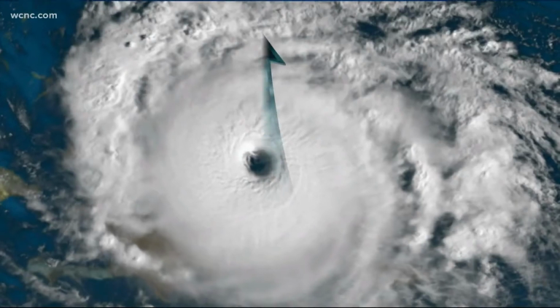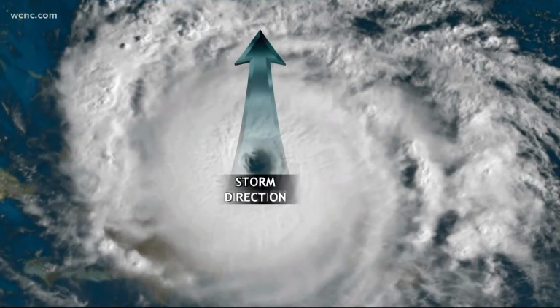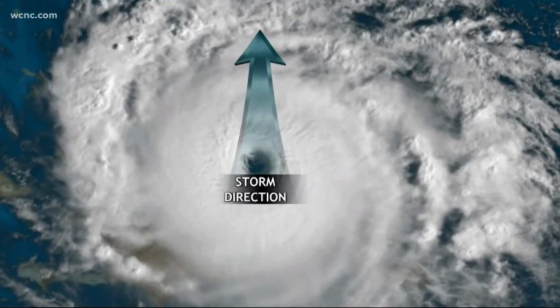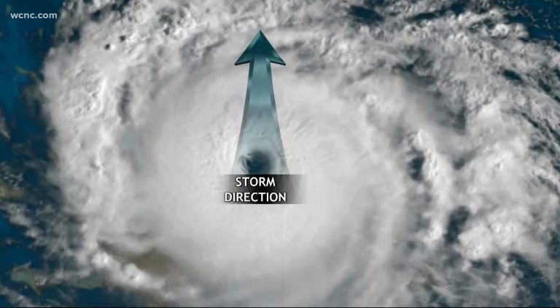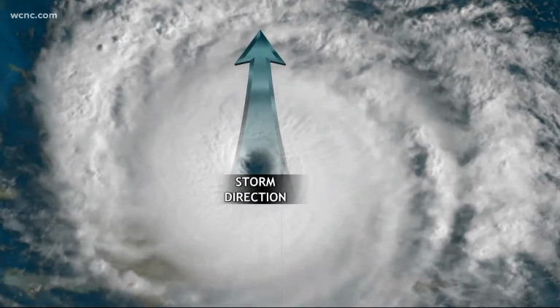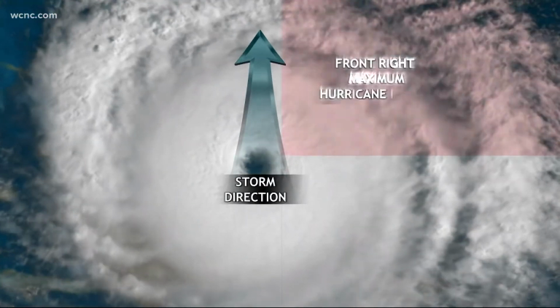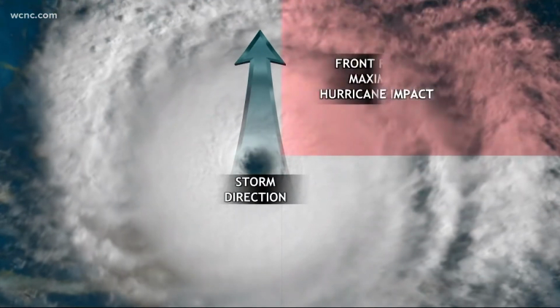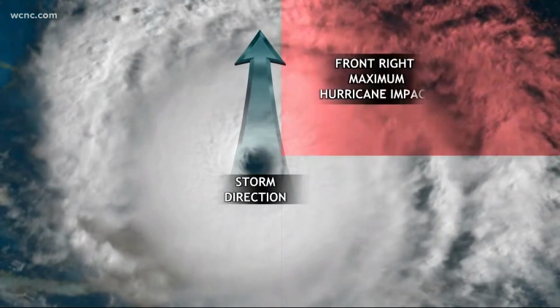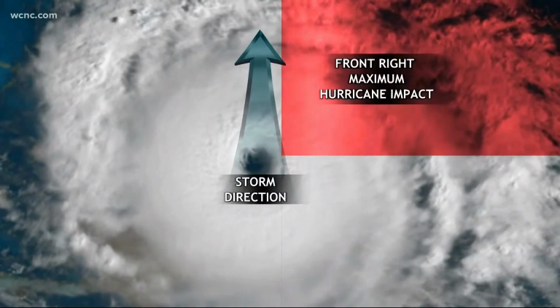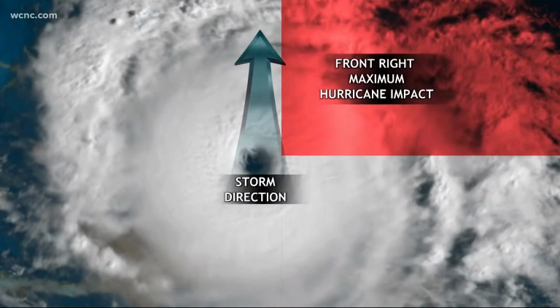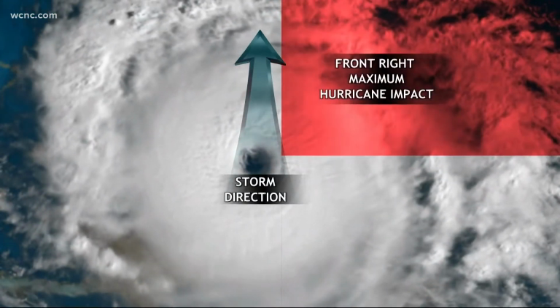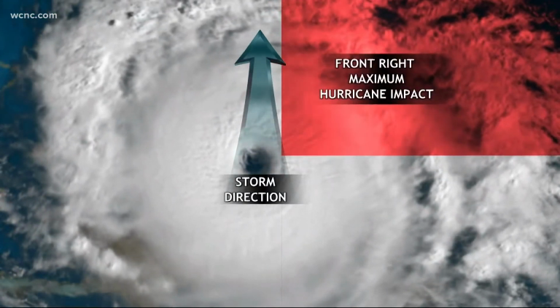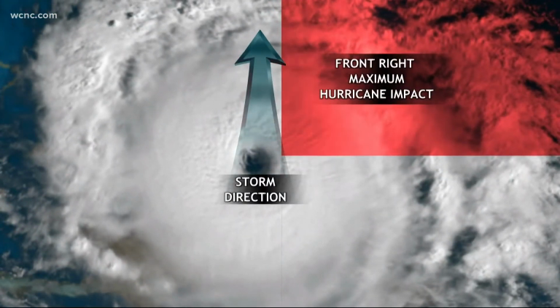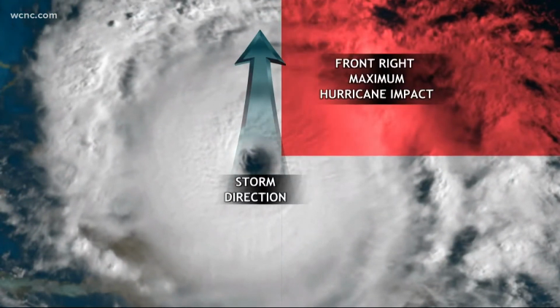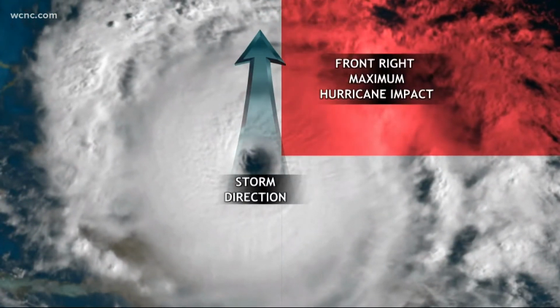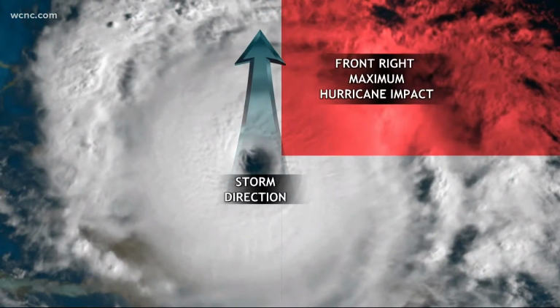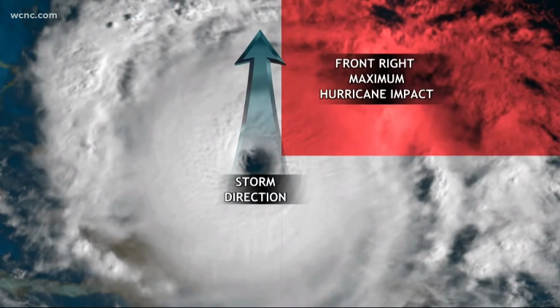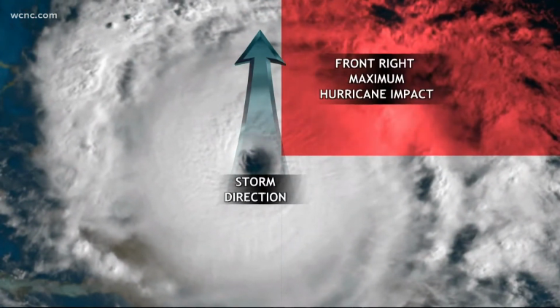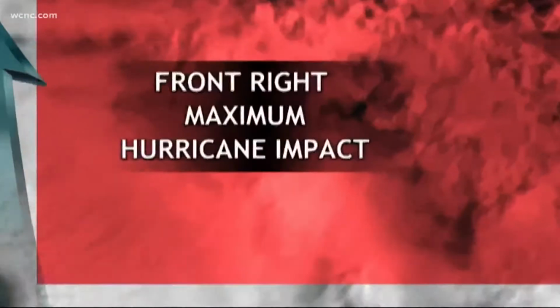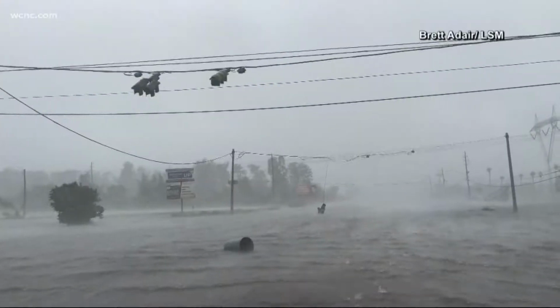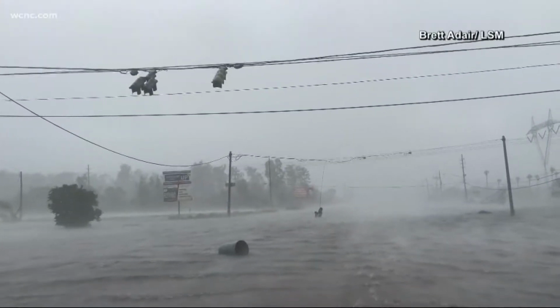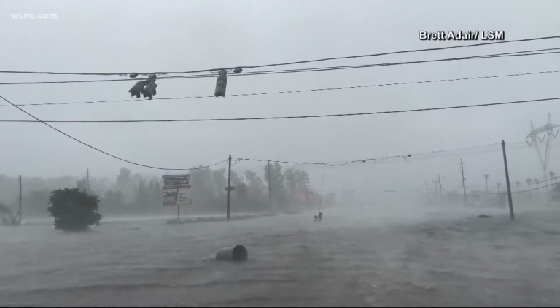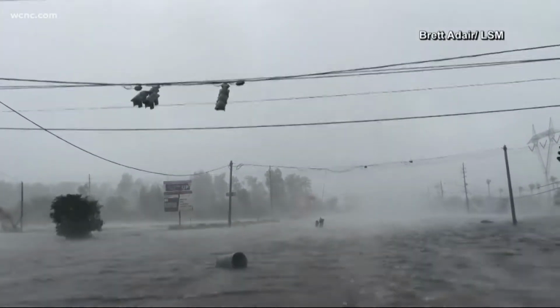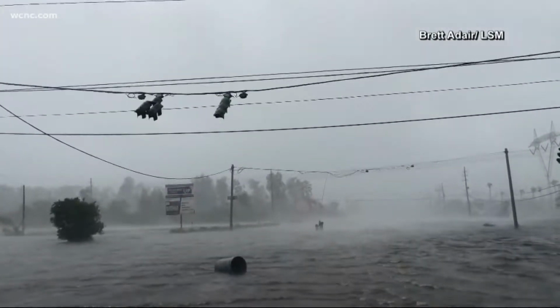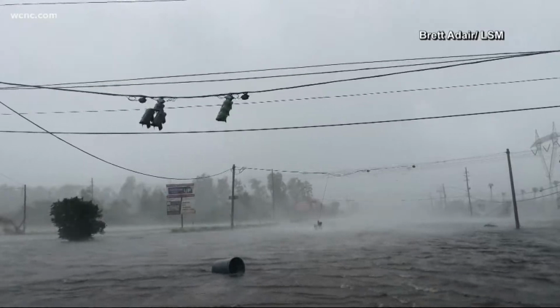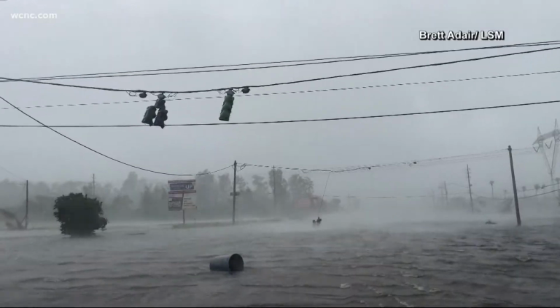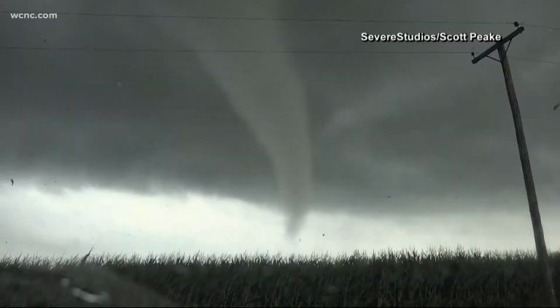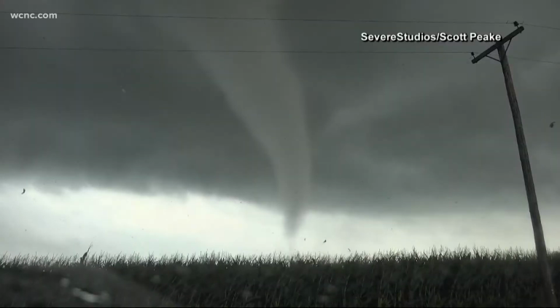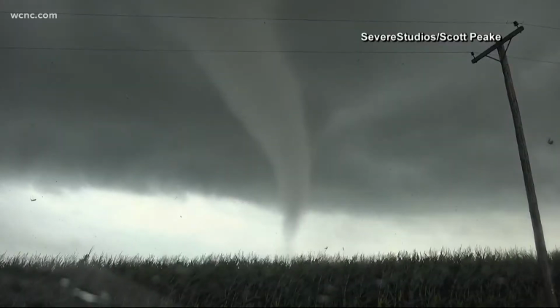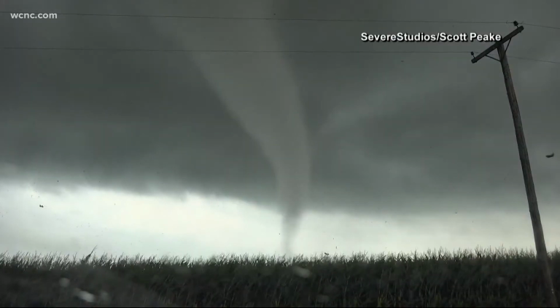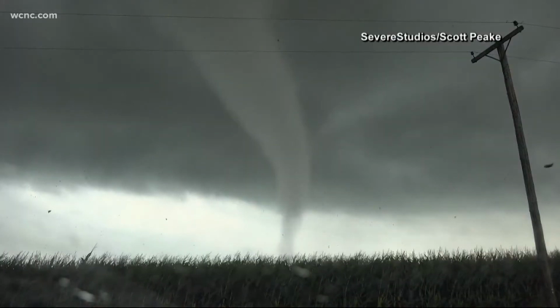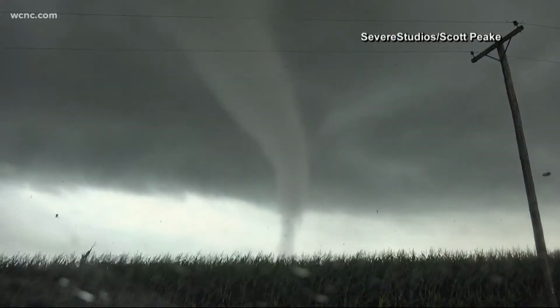The right front of any tropical cyclone is the most dangerous throughout its life cycle. This is where the winds are the strongest and tornadoes are most common.